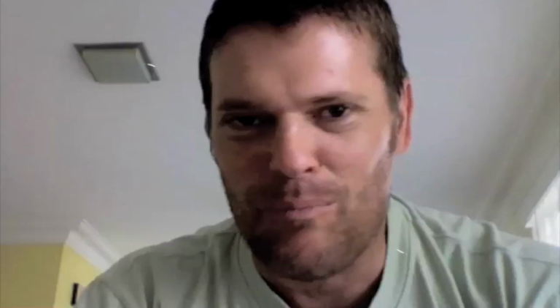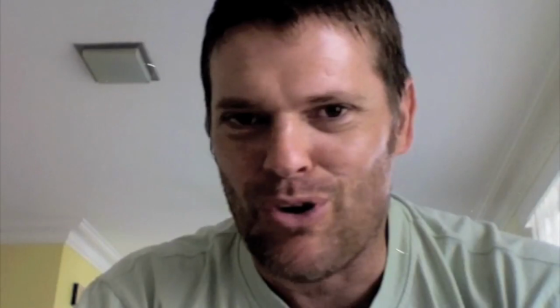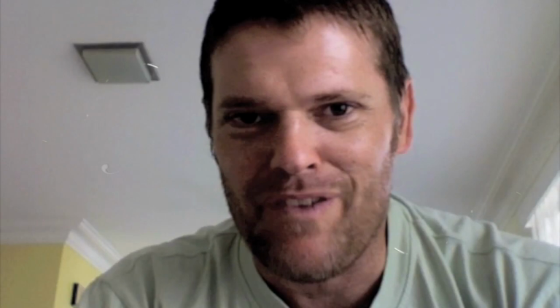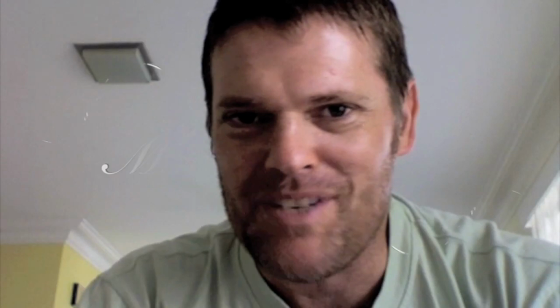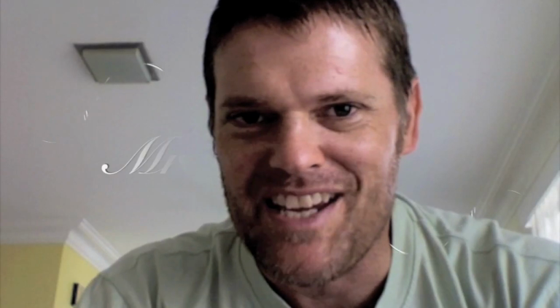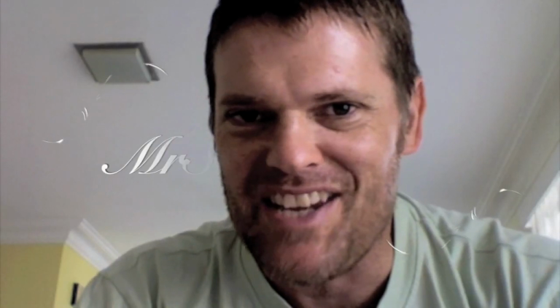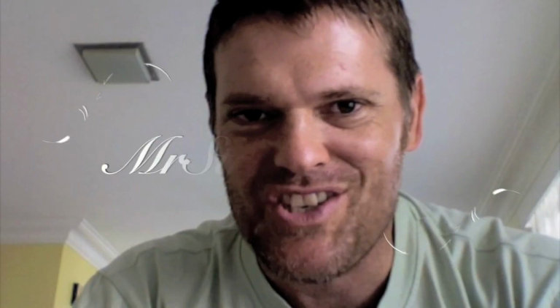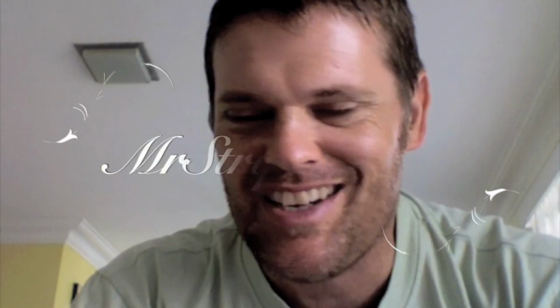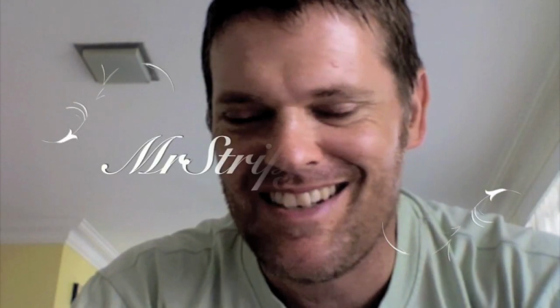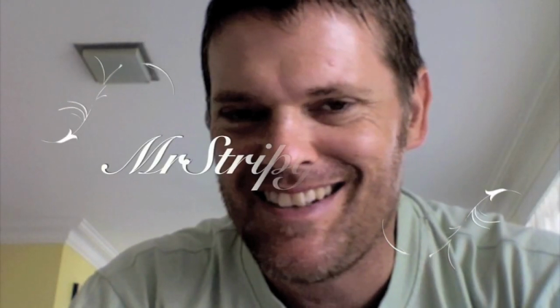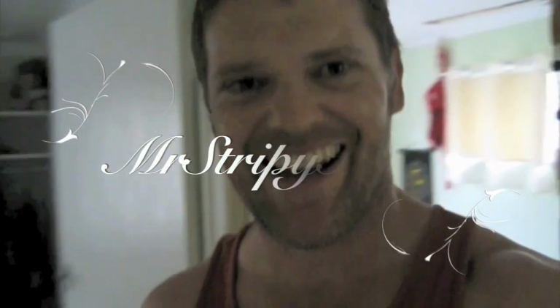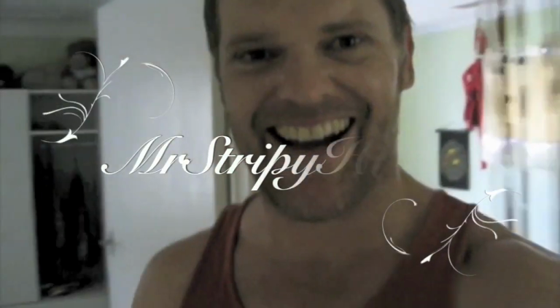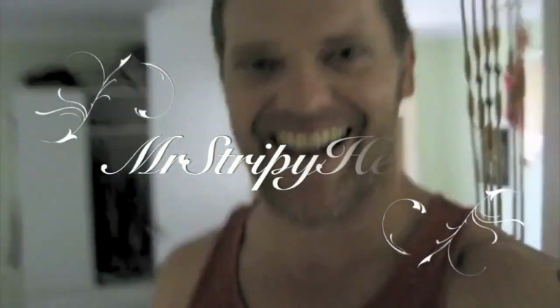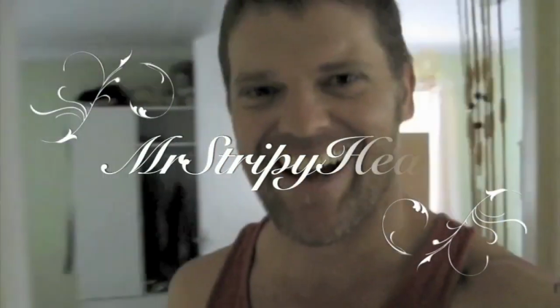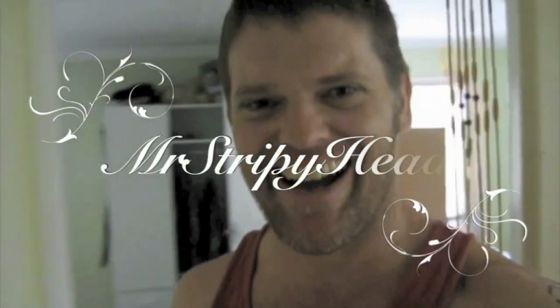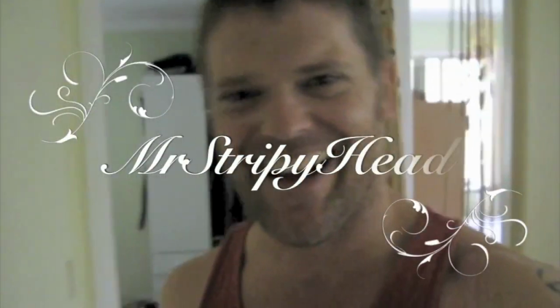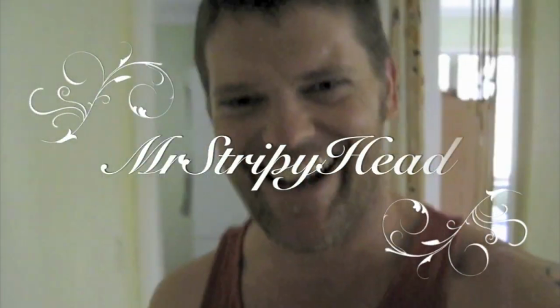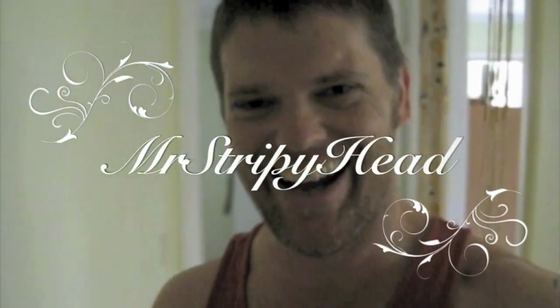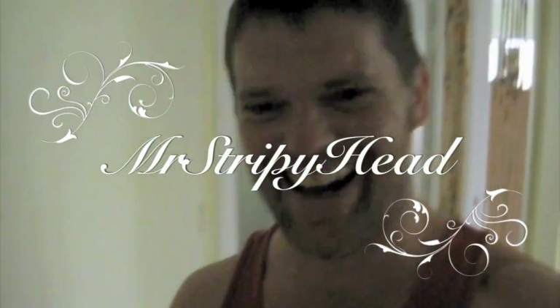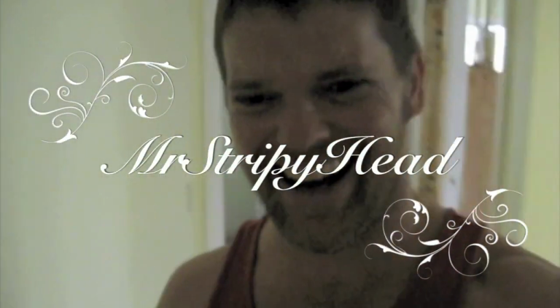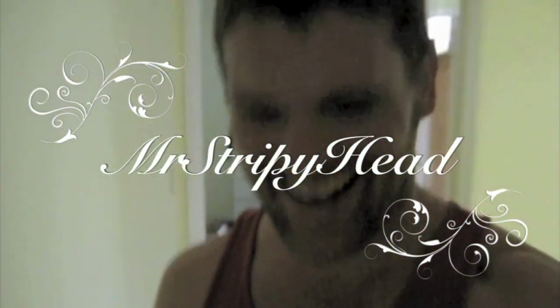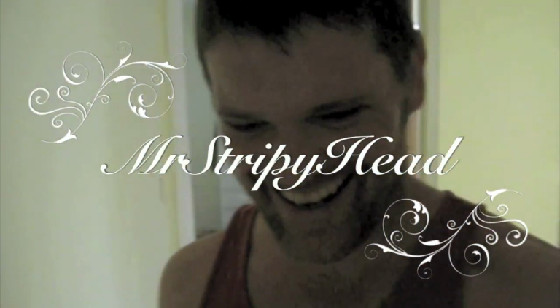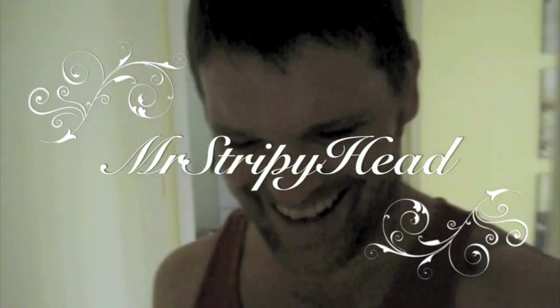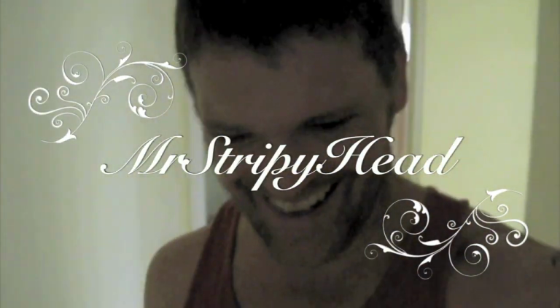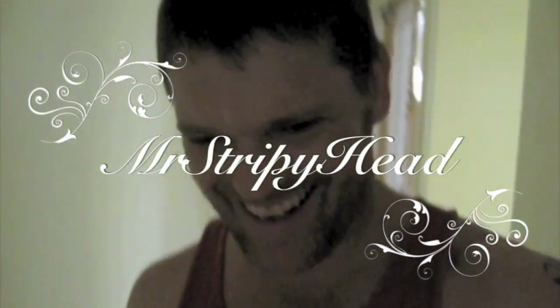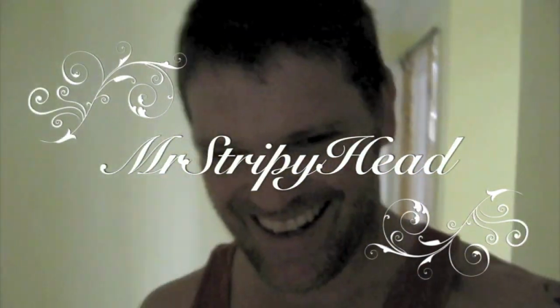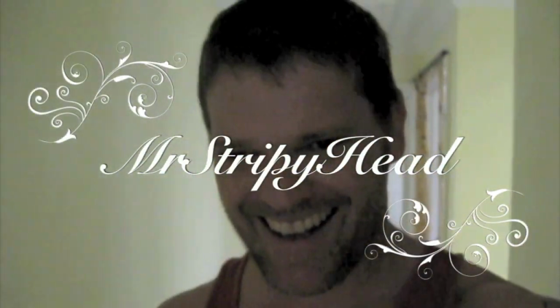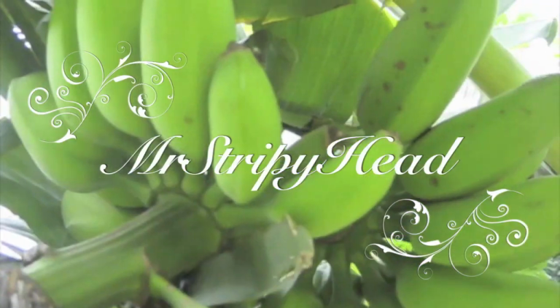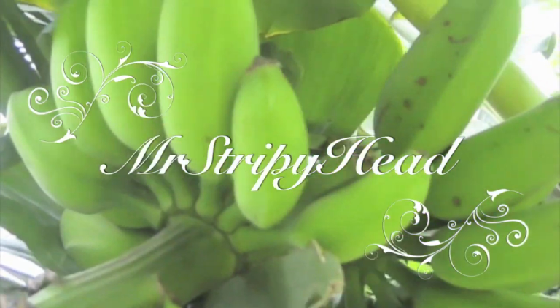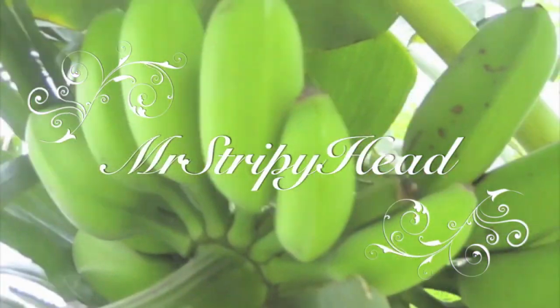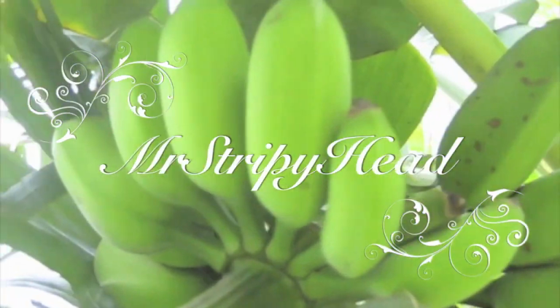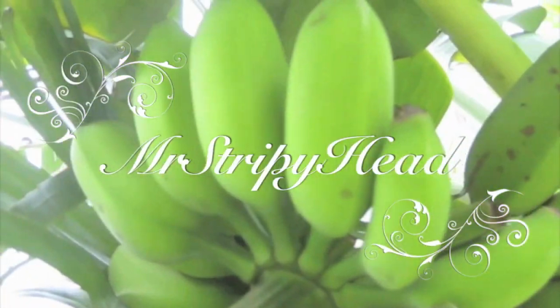Mr. Strapey here, he's still good in bed, you should give him head.